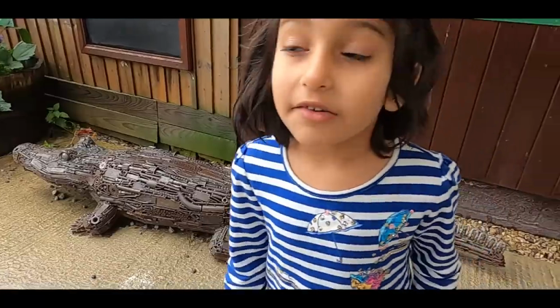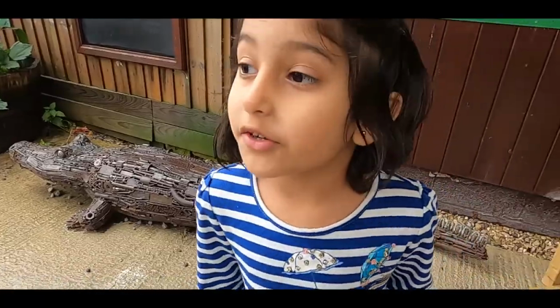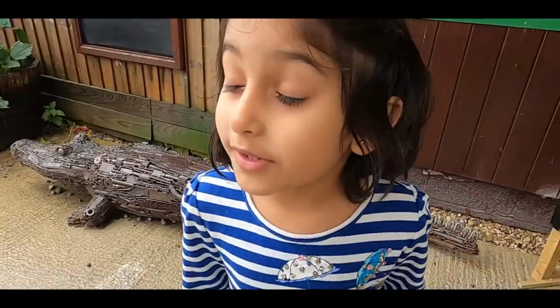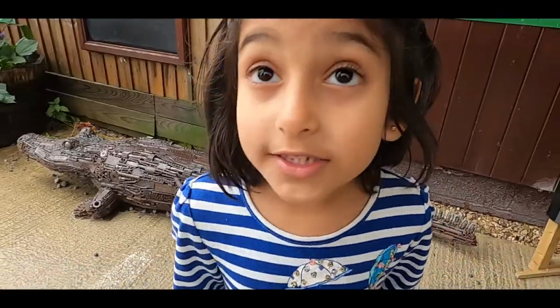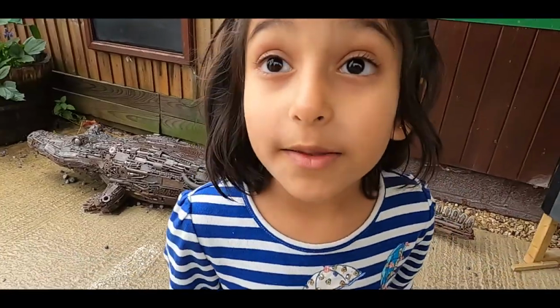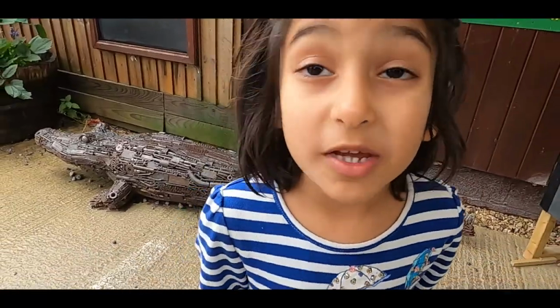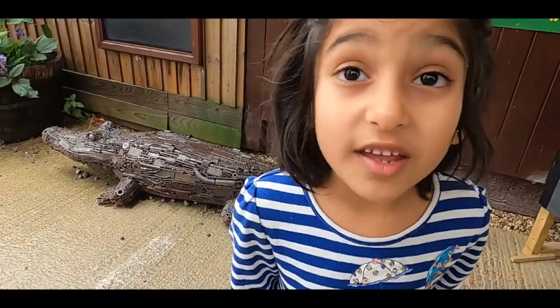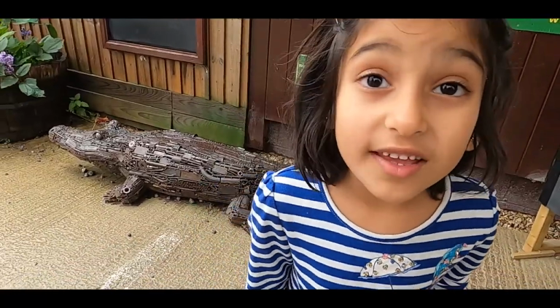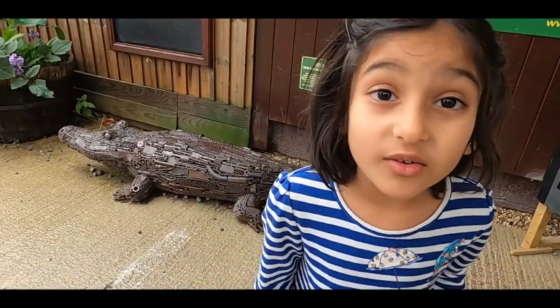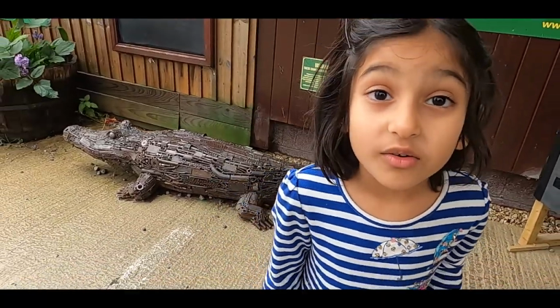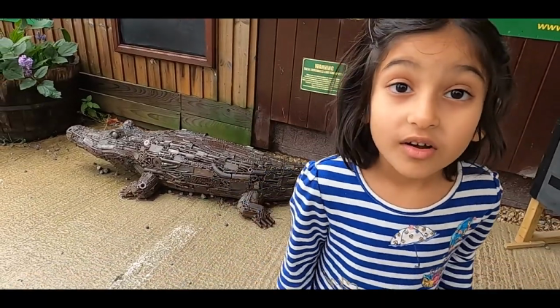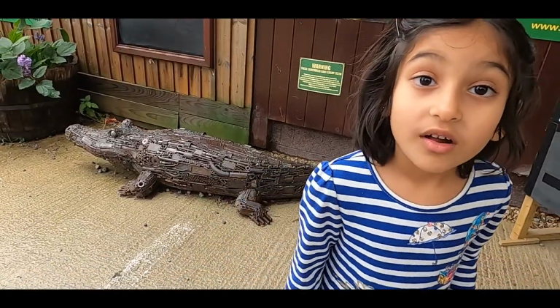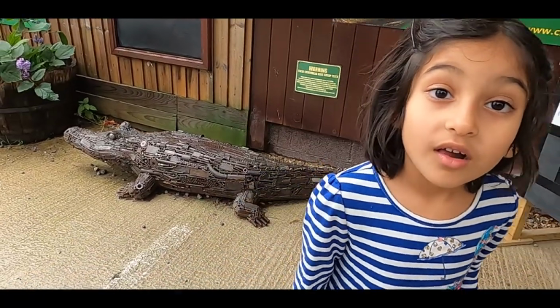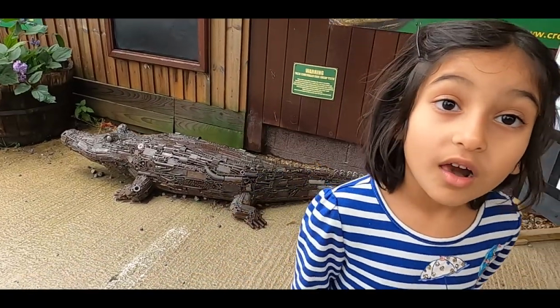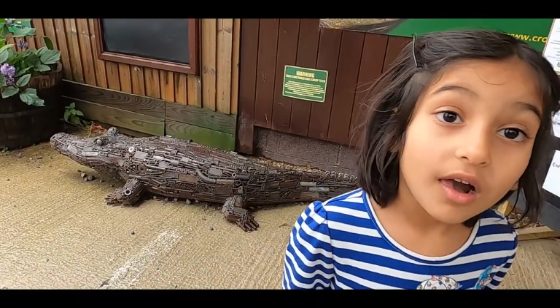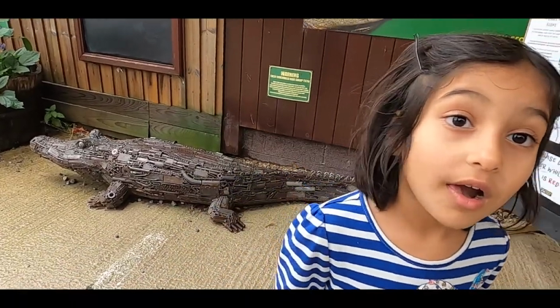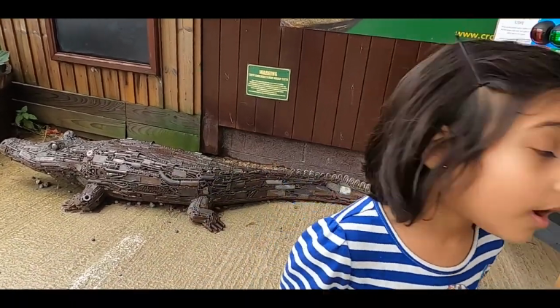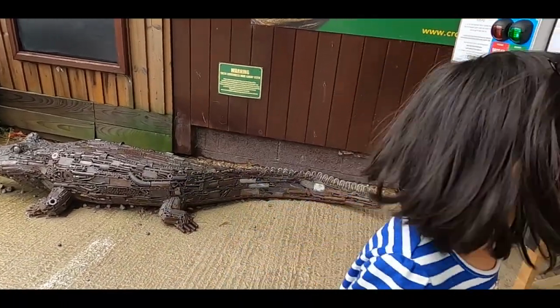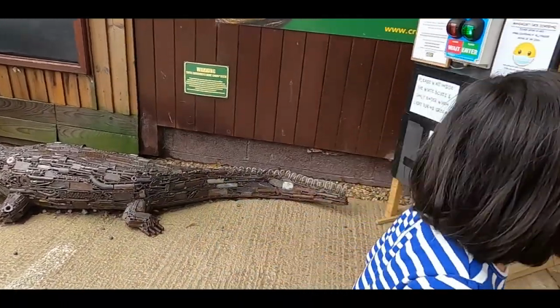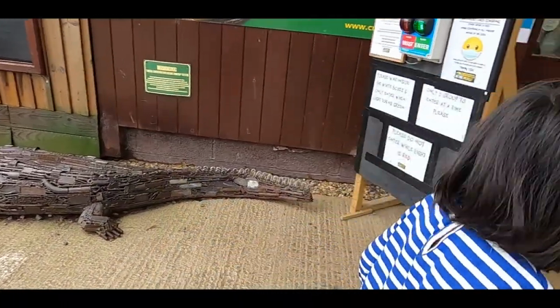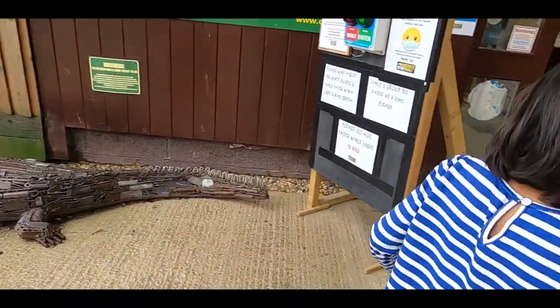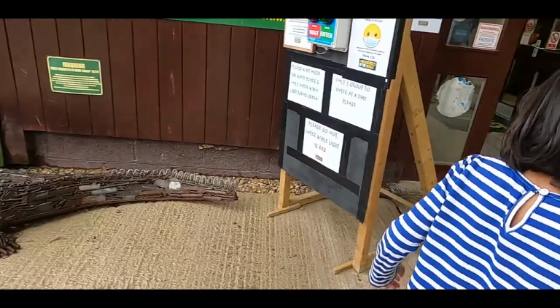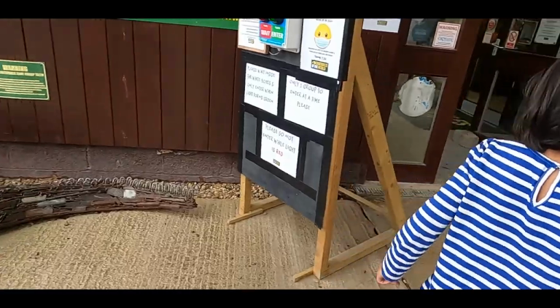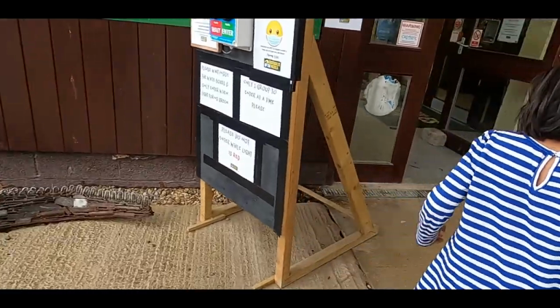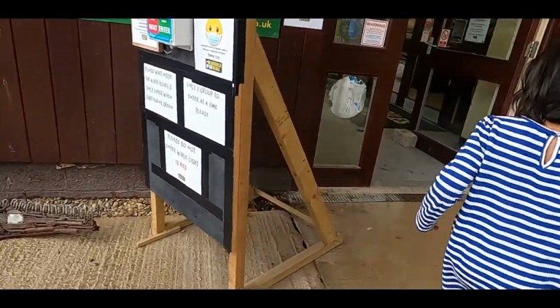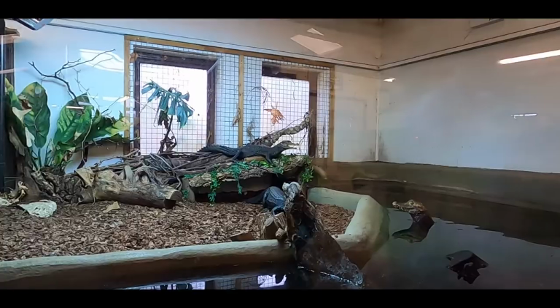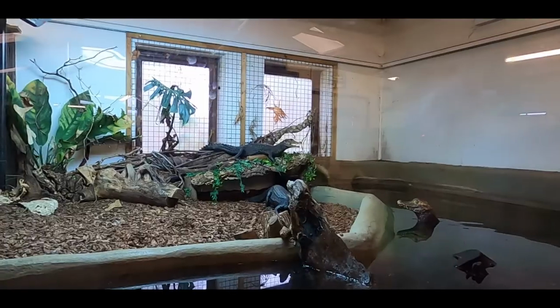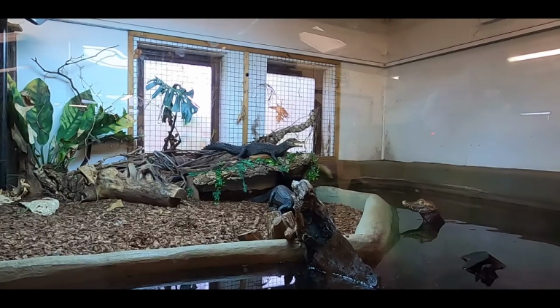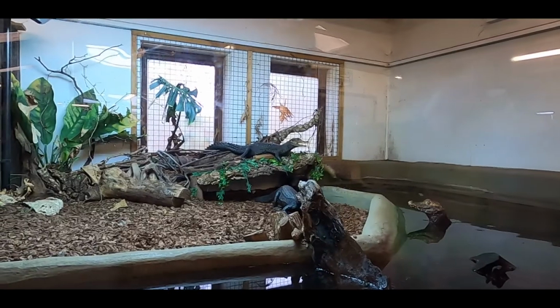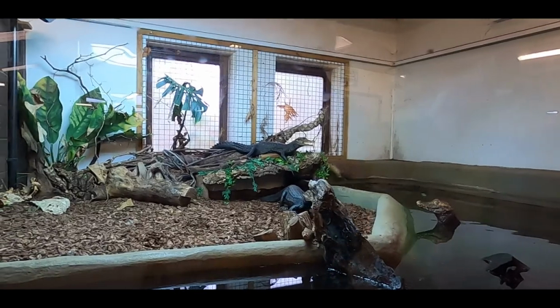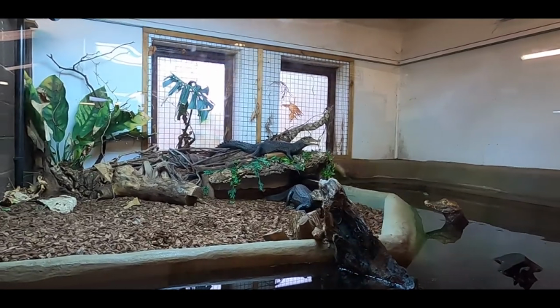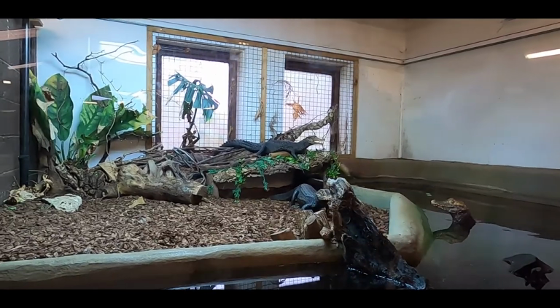Sarah, do you want to see the big turtle? Oh yeah. Come, I'll show you. Oh my god.